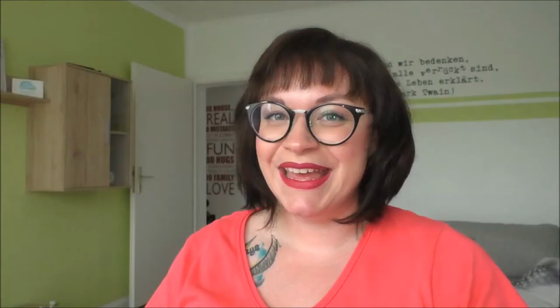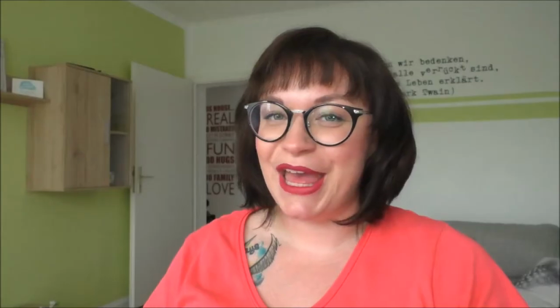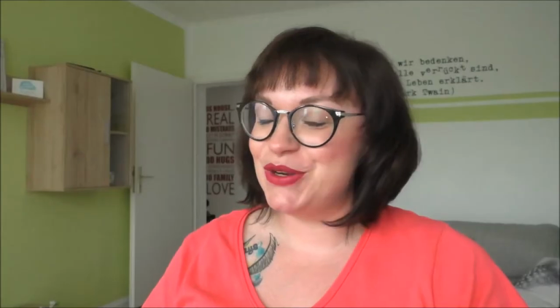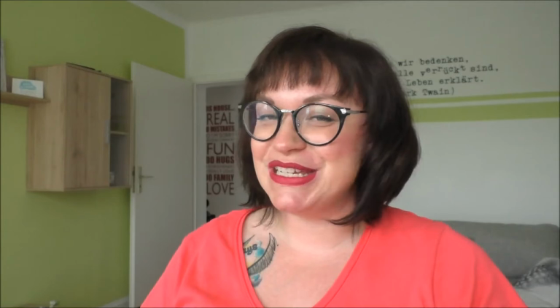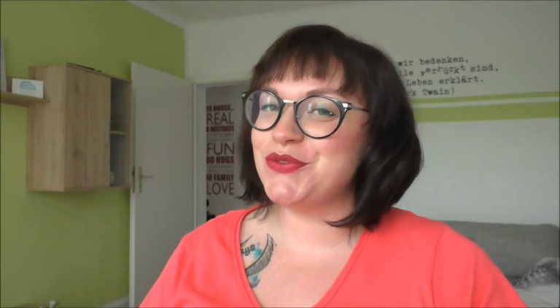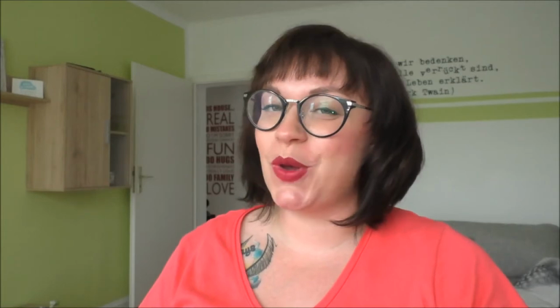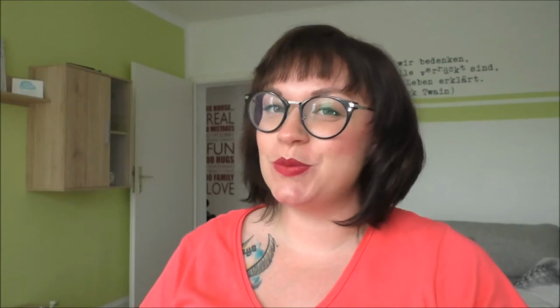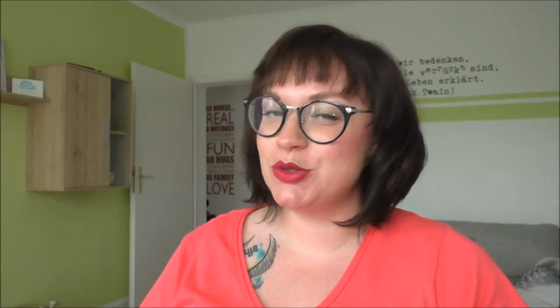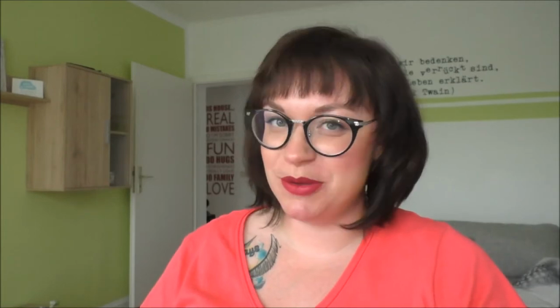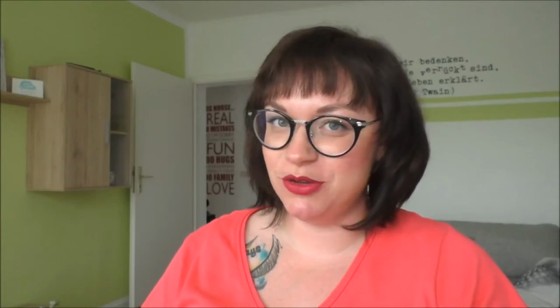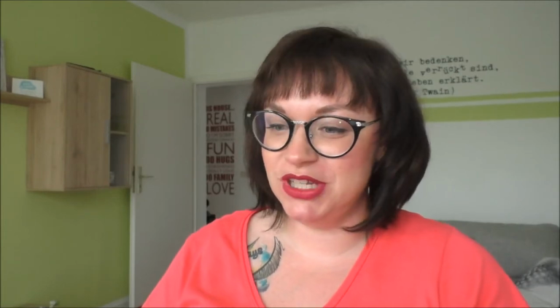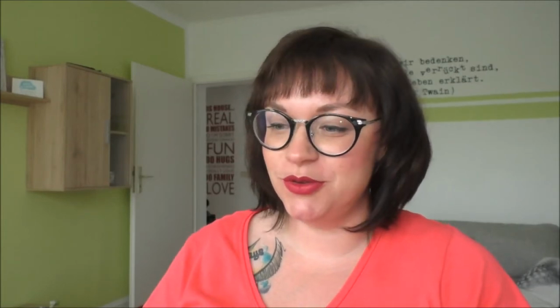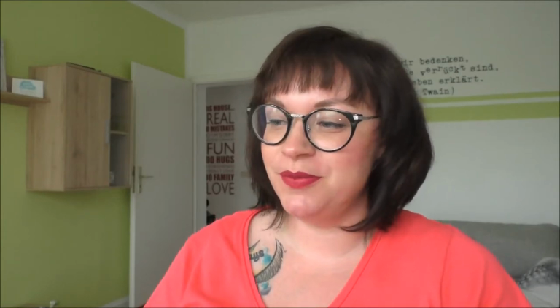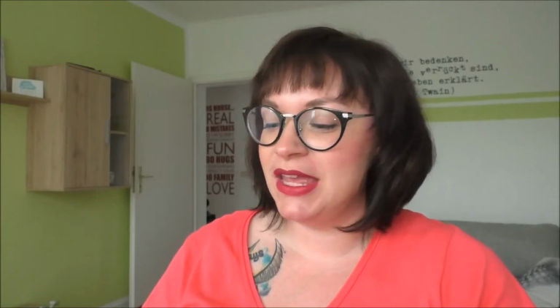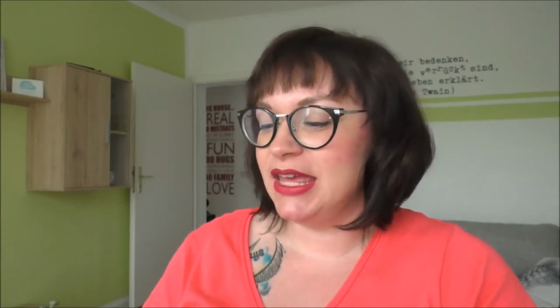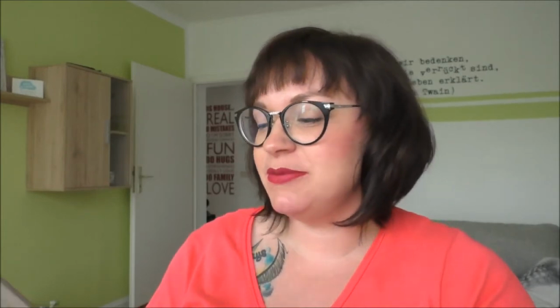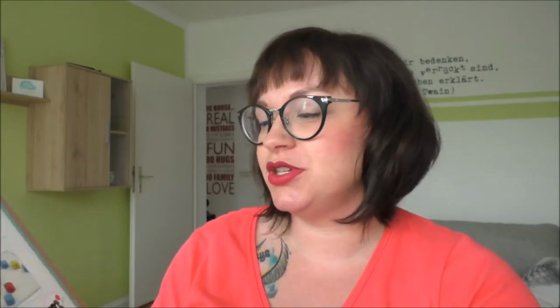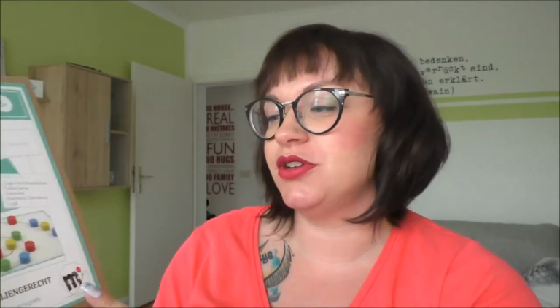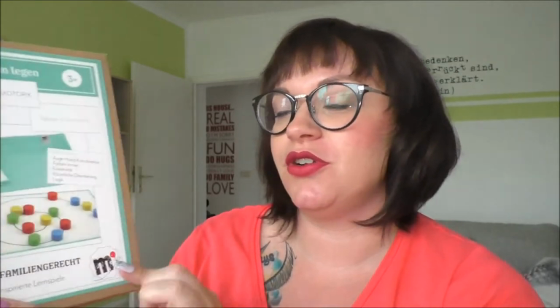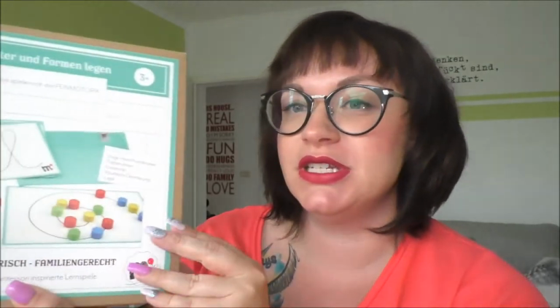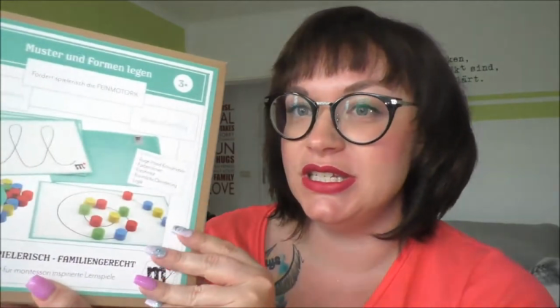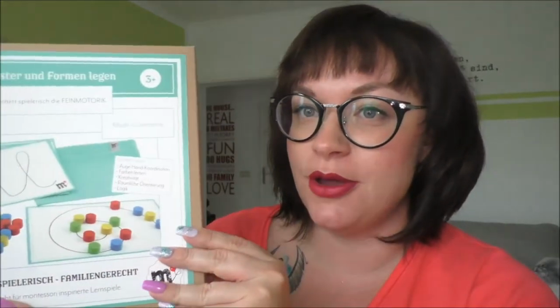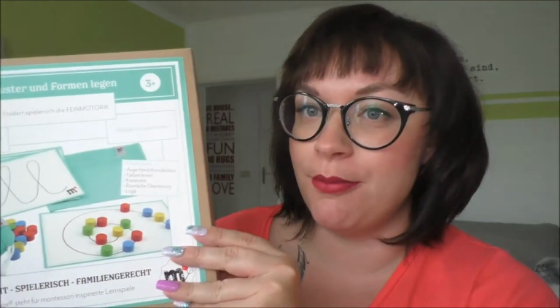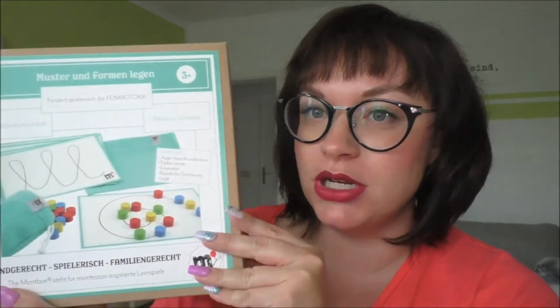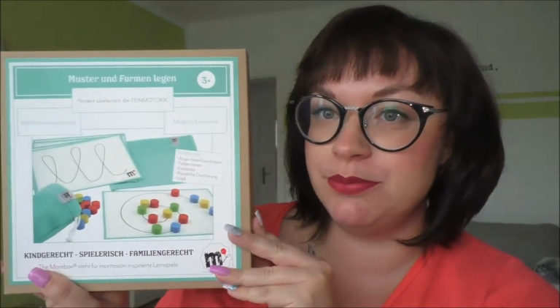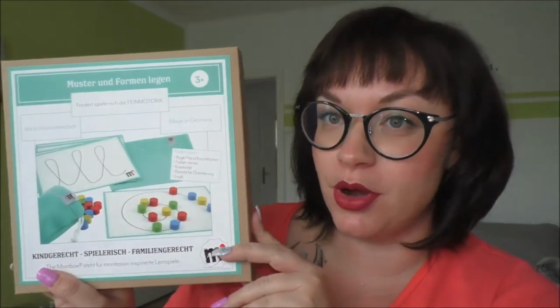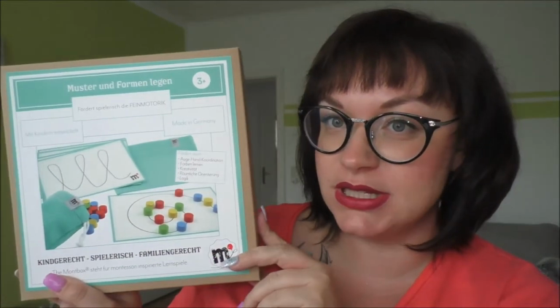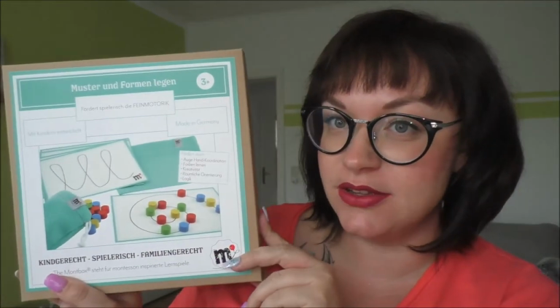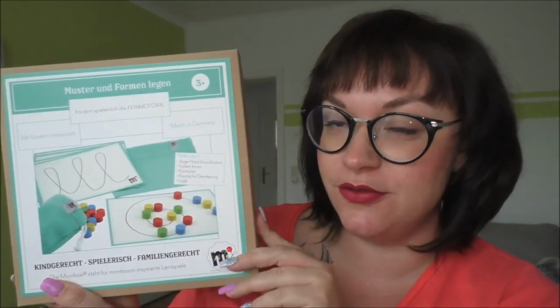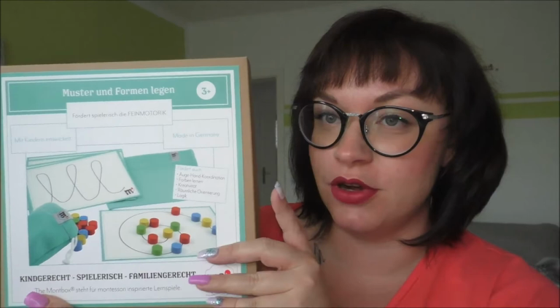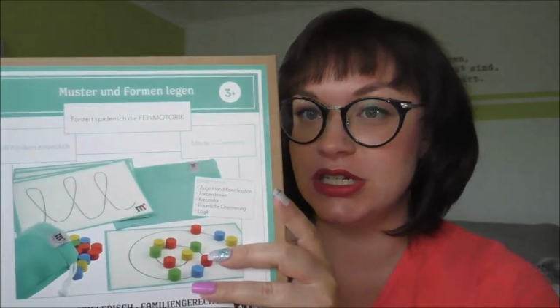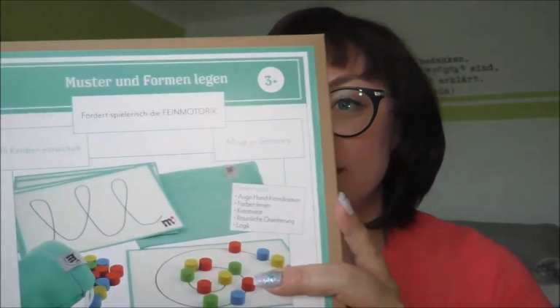Hallo und herzlich willkommen zu meinem neuen Video. Ich möchte euch heute die Montbox vorstellen.